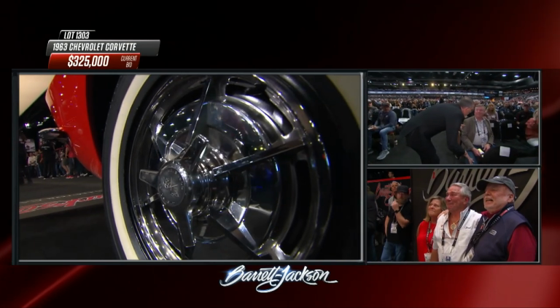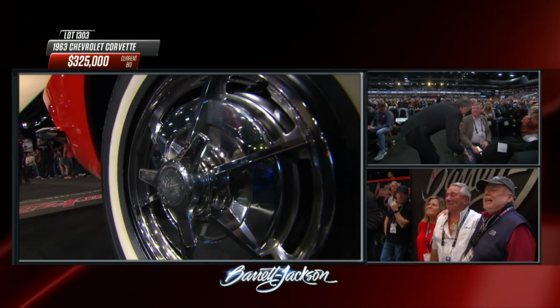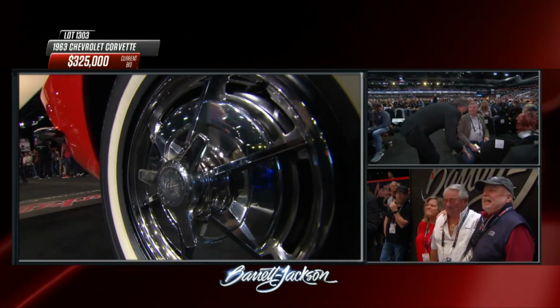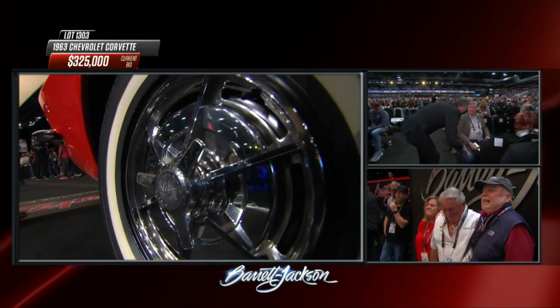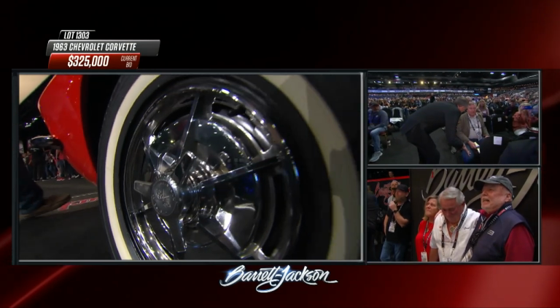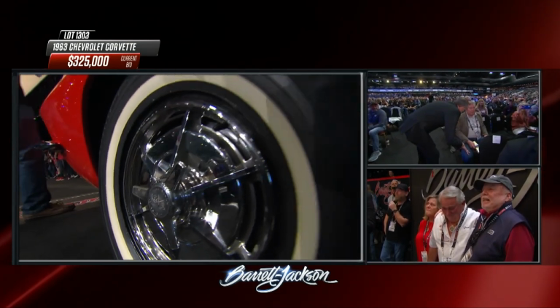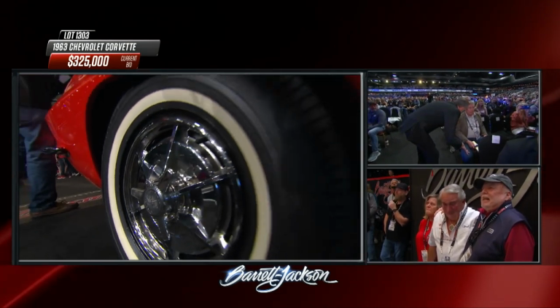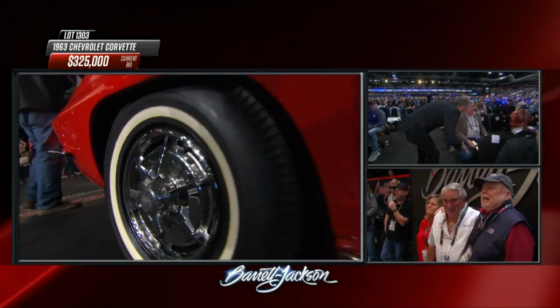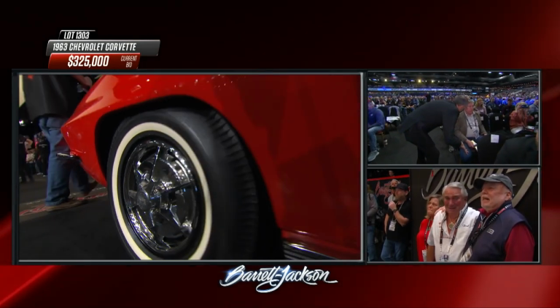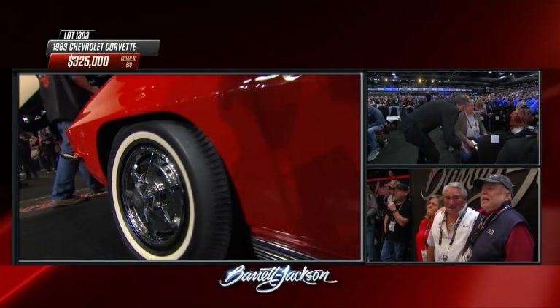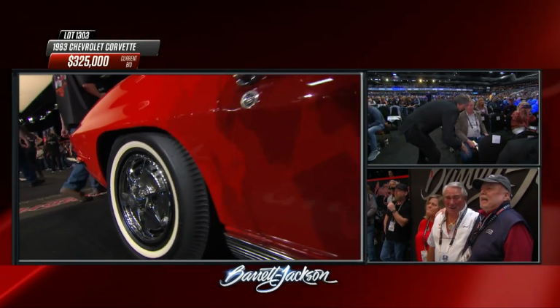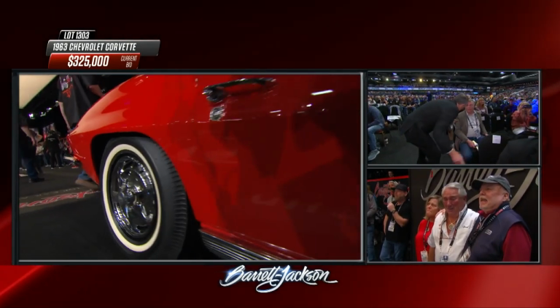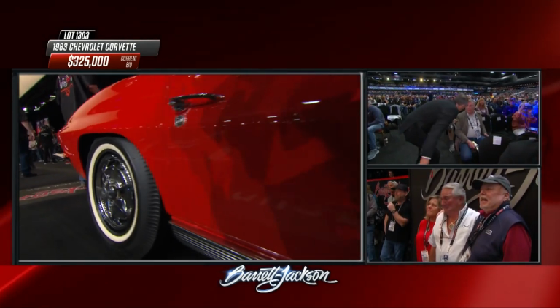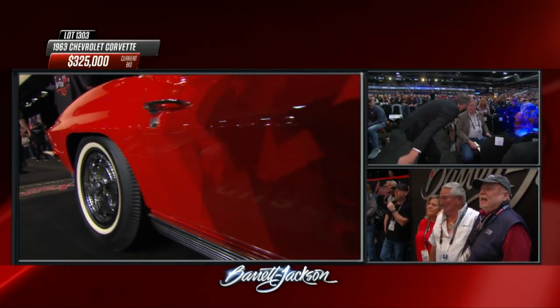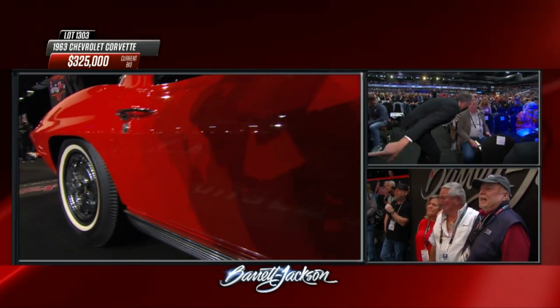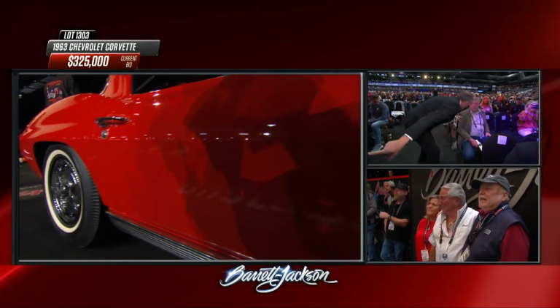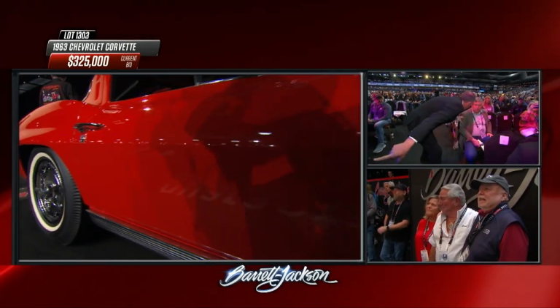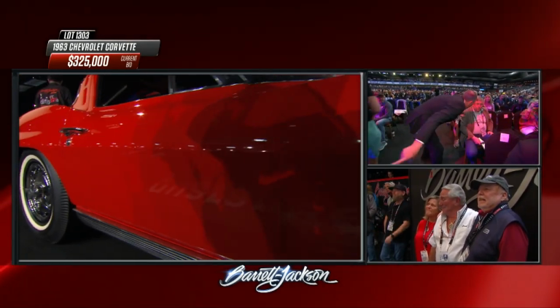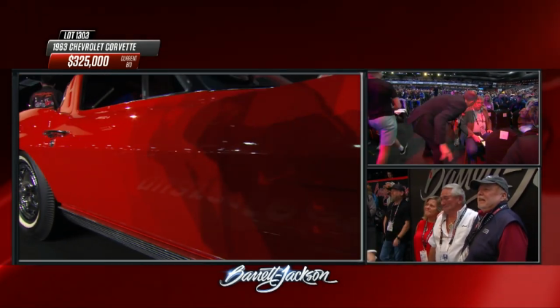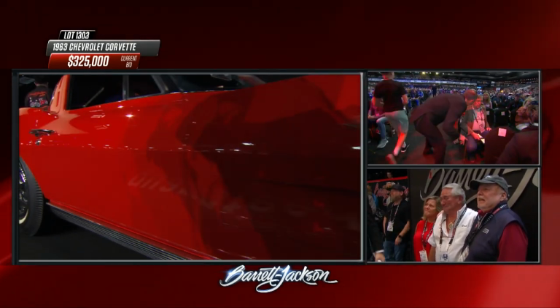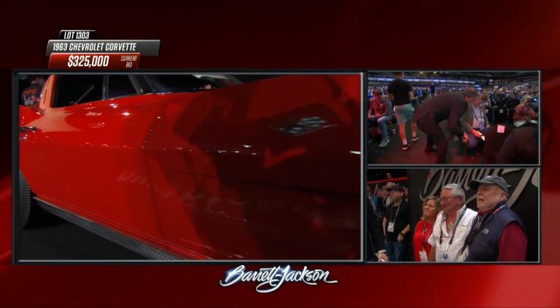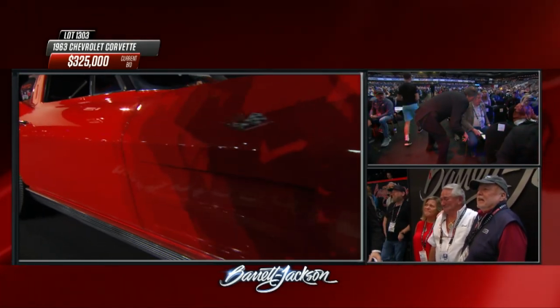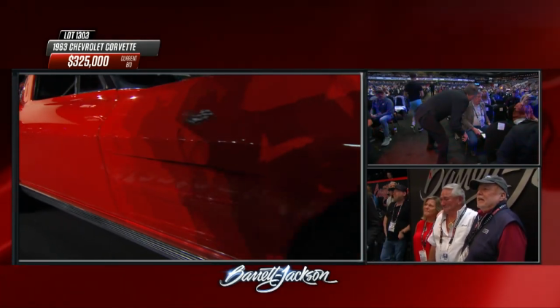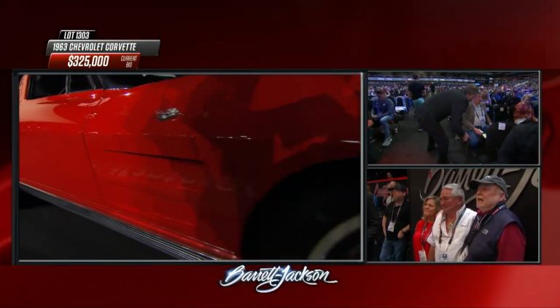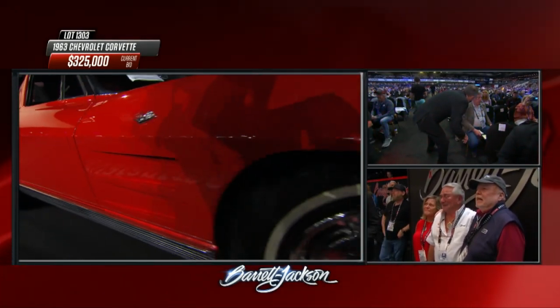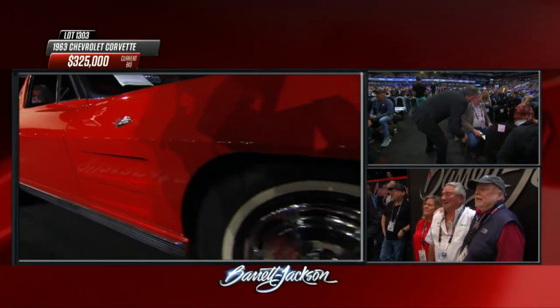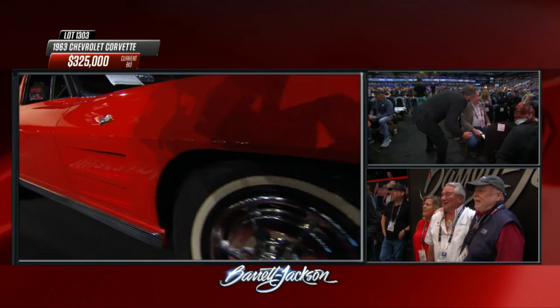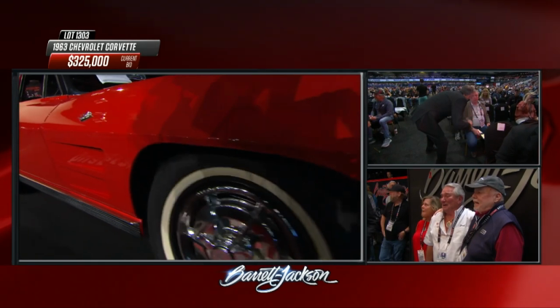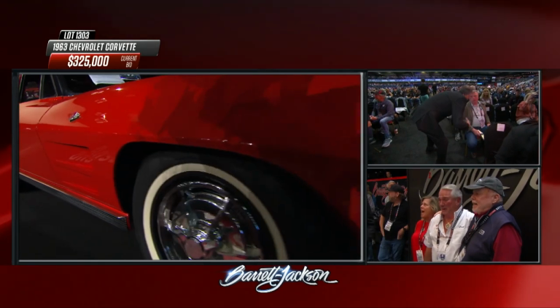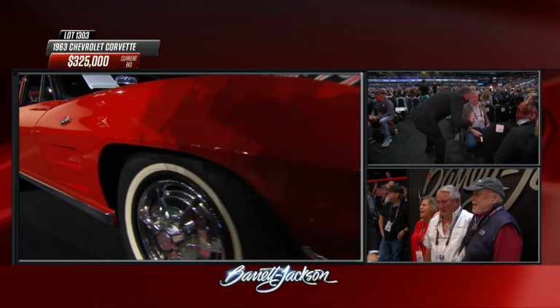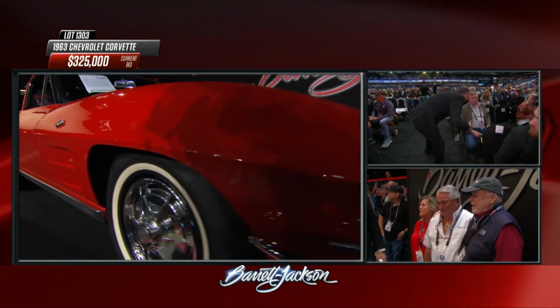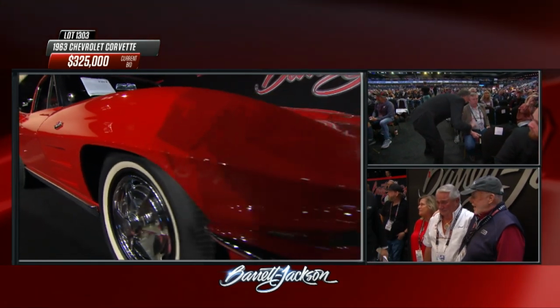Fred, you're going to be a wealthy young man — $300,000... $325,000.